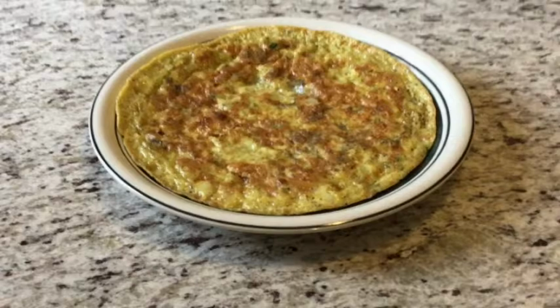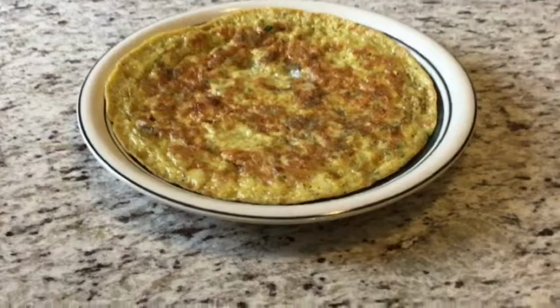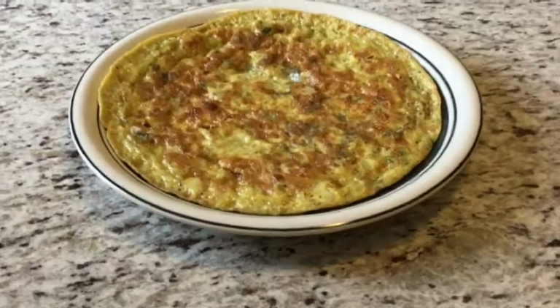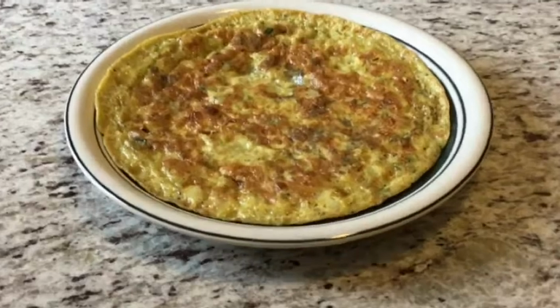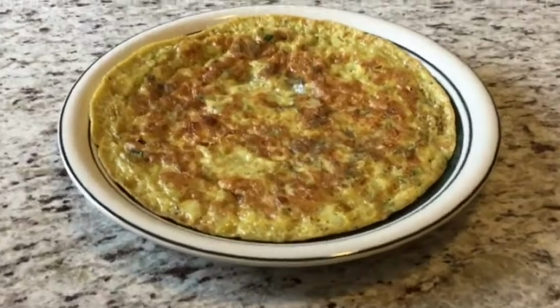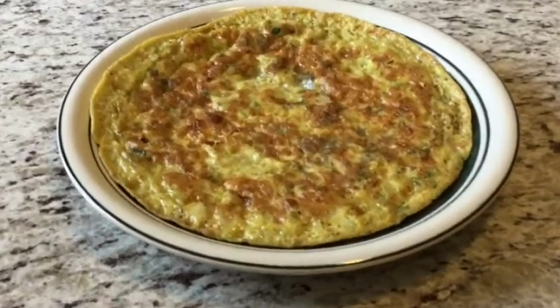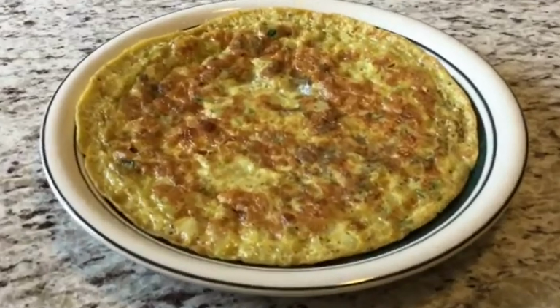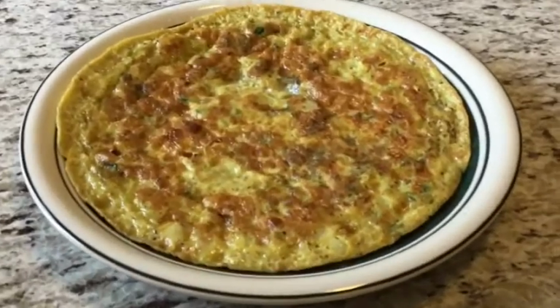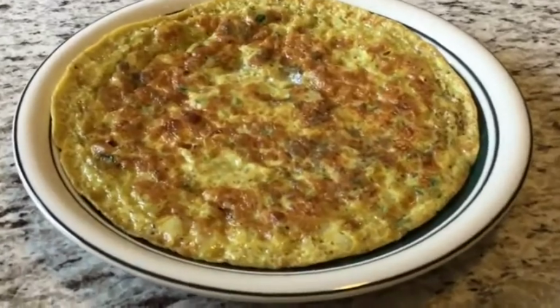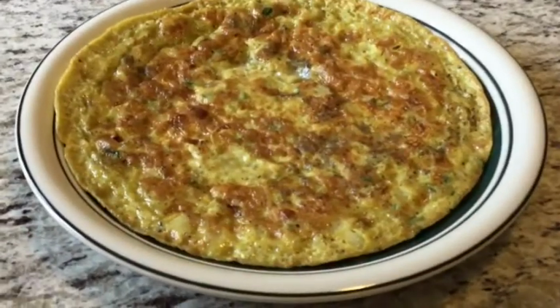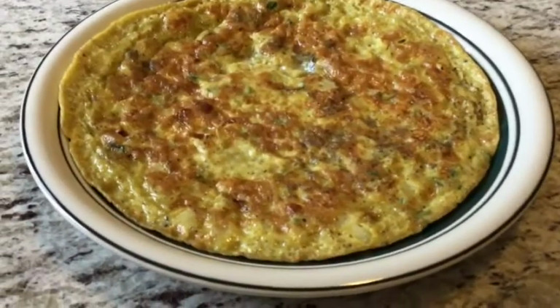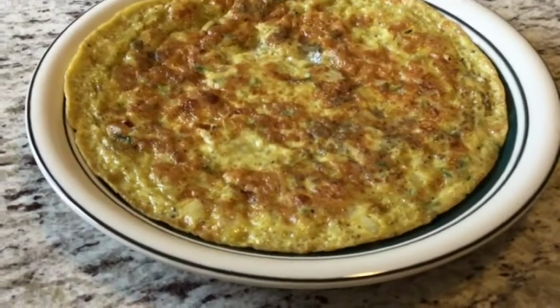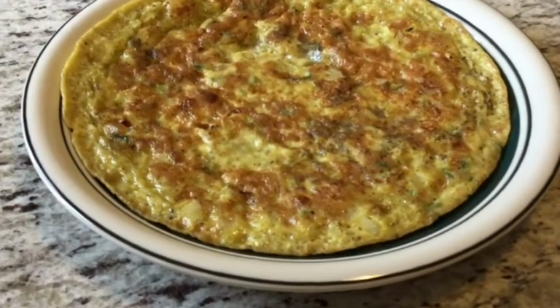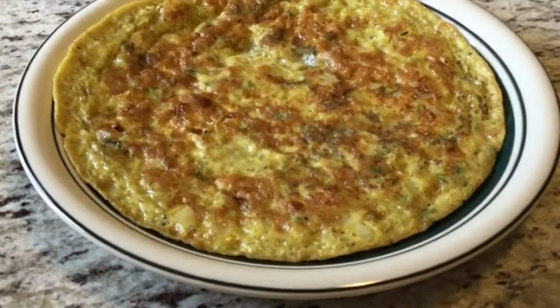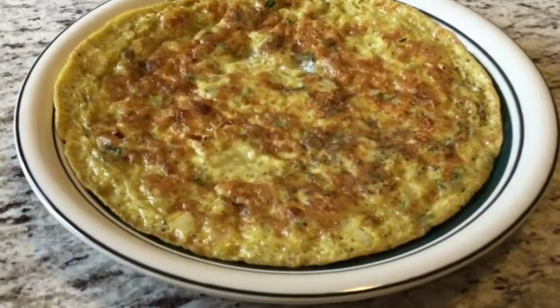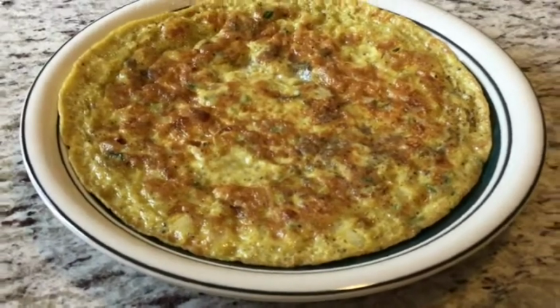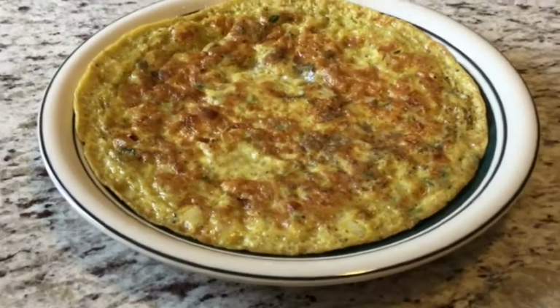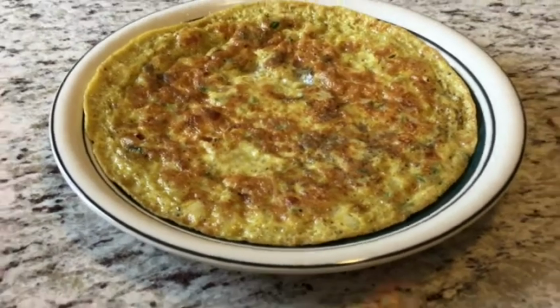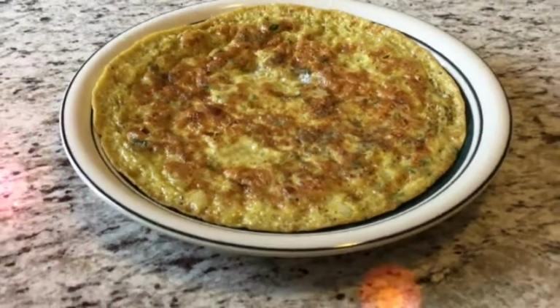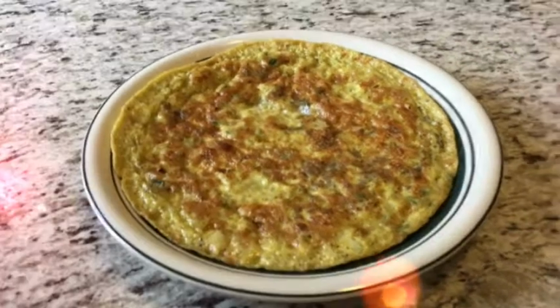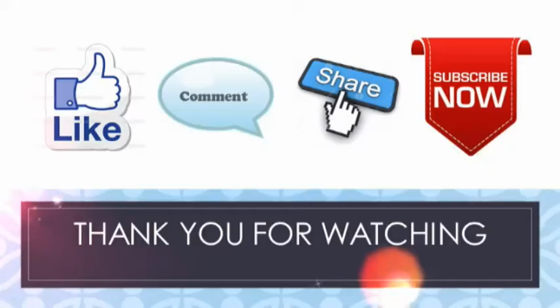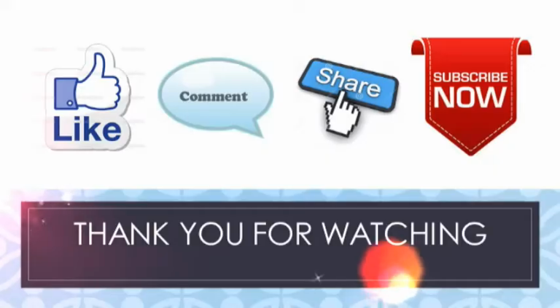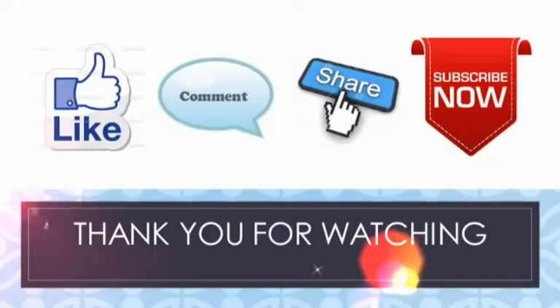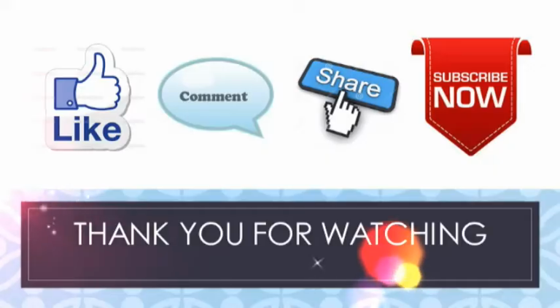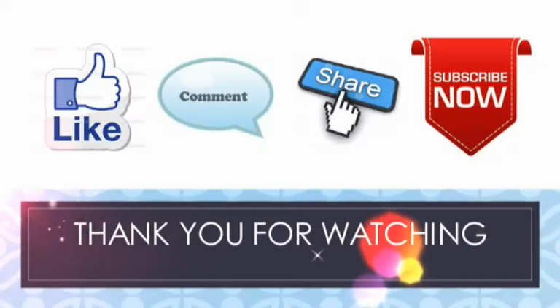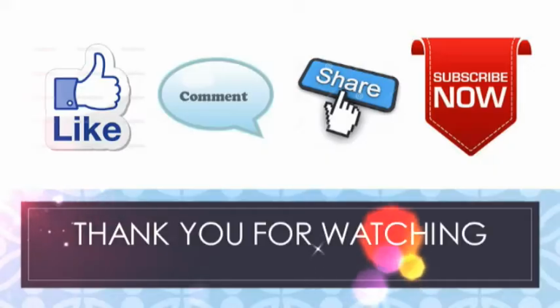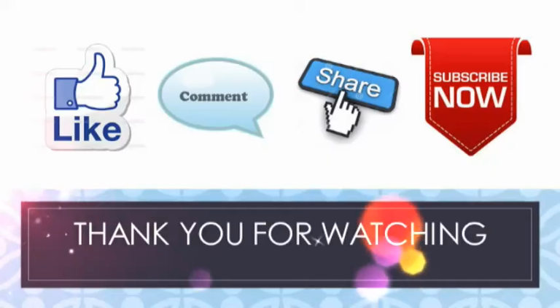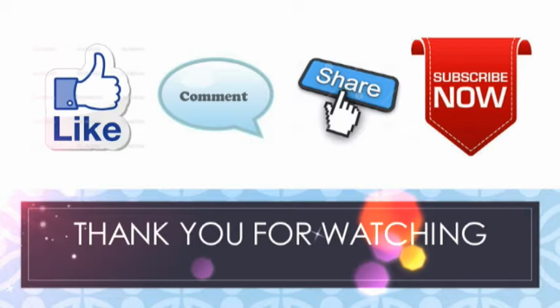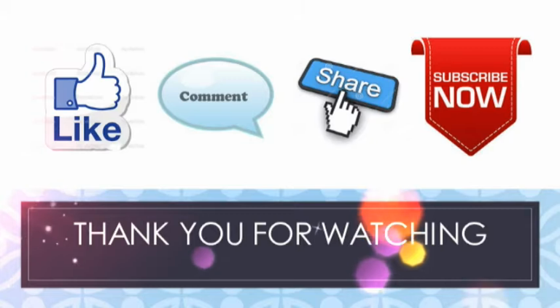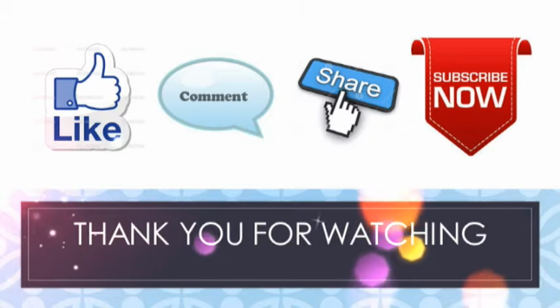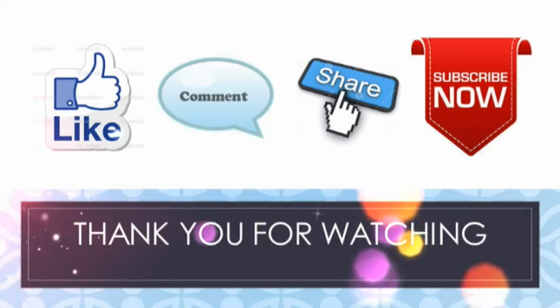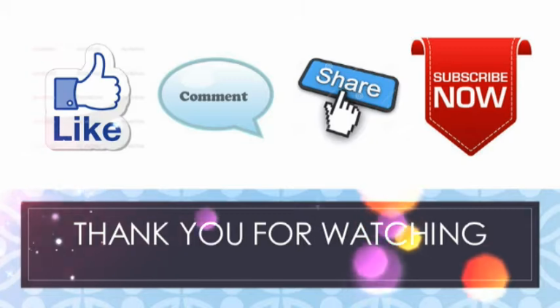Thank you for watching. Please like, share, comment, and subscribe. See you in the next recipe. Bye bye for now.